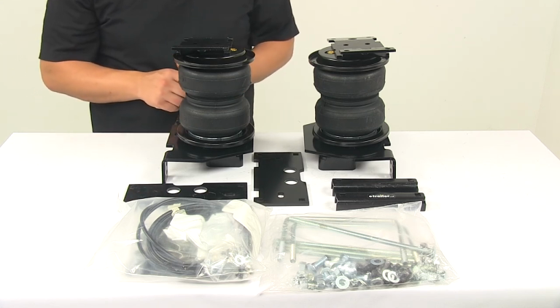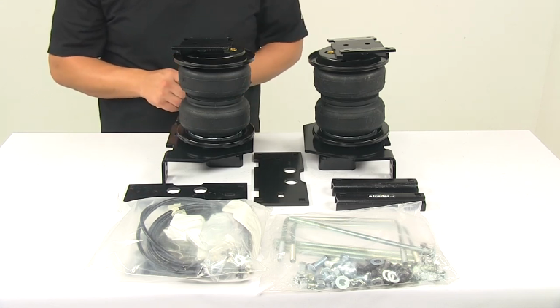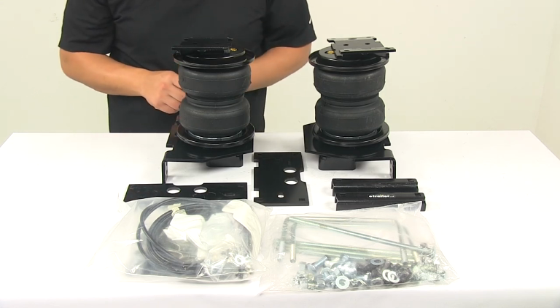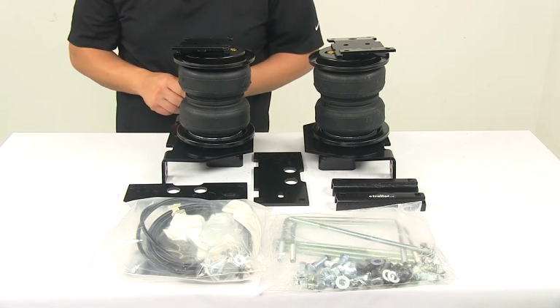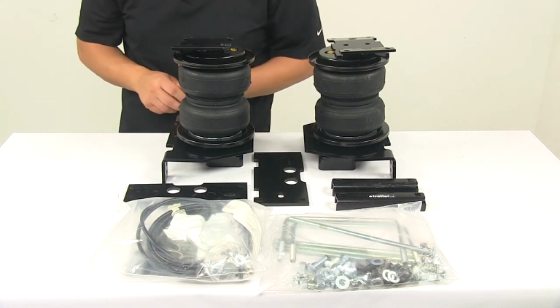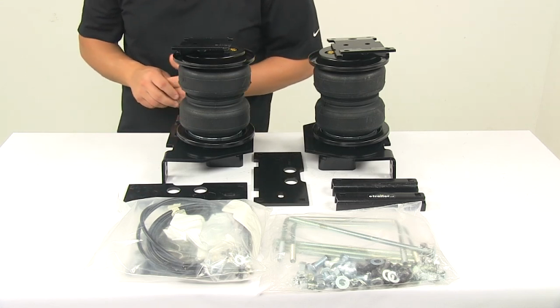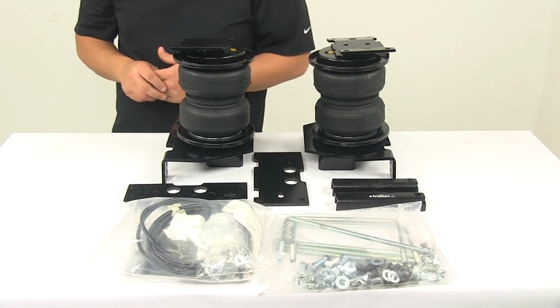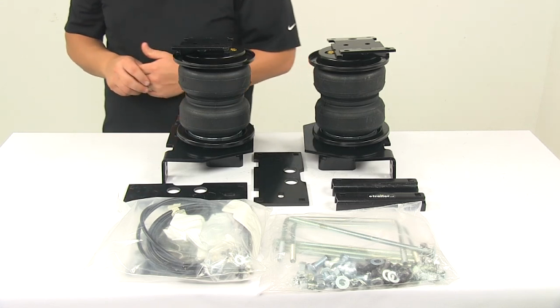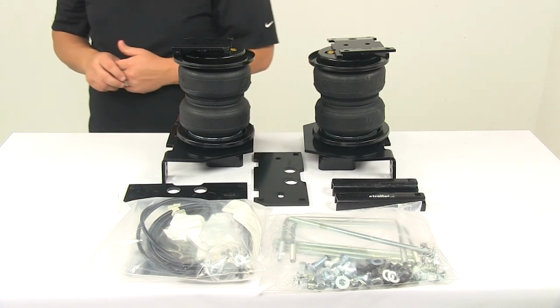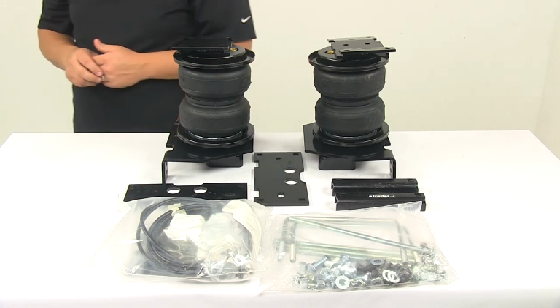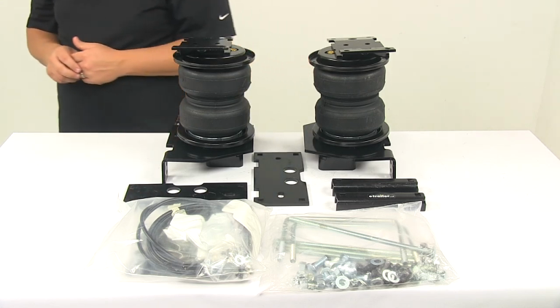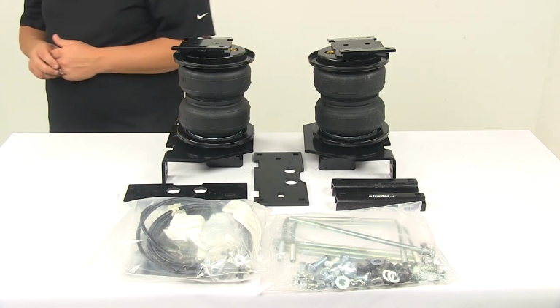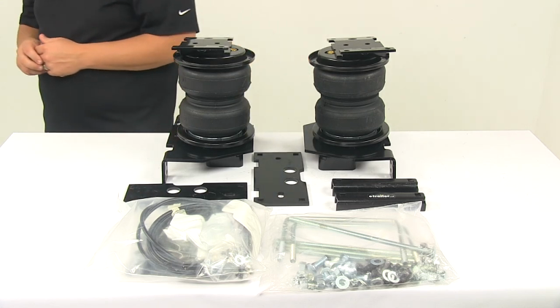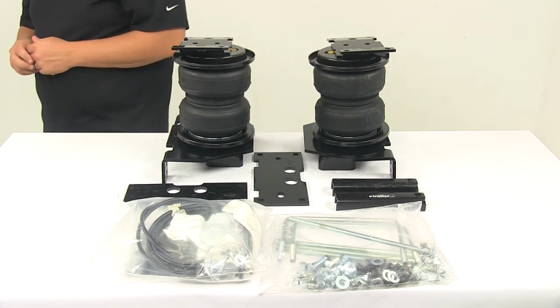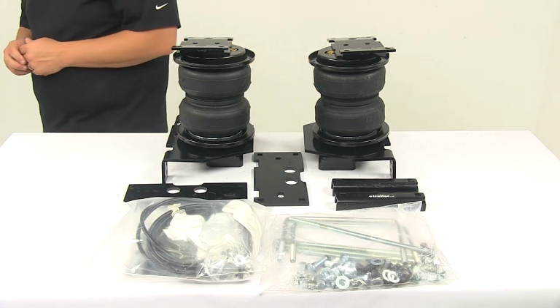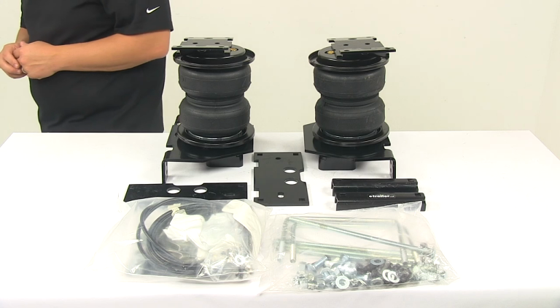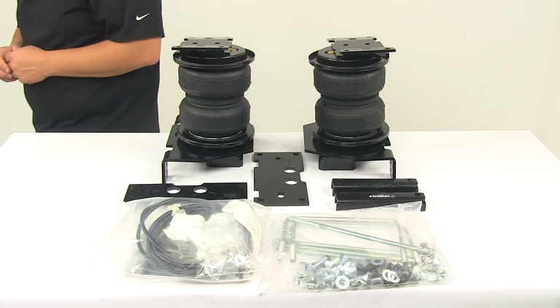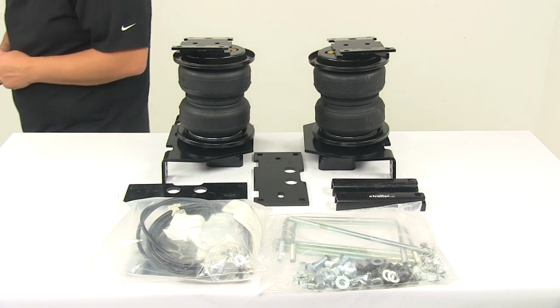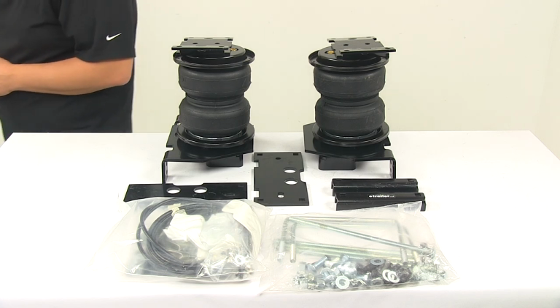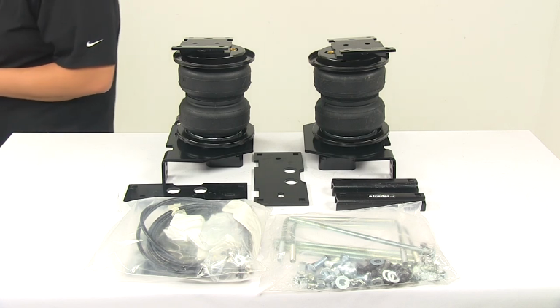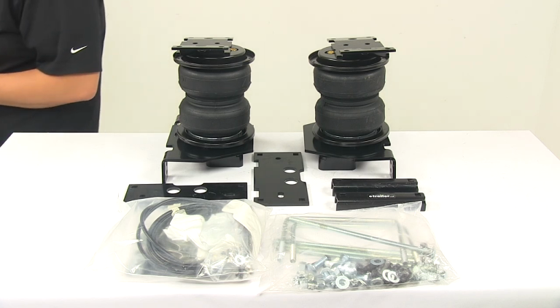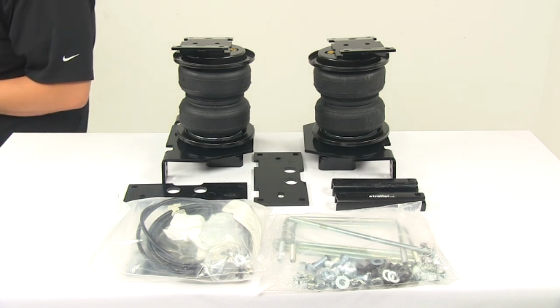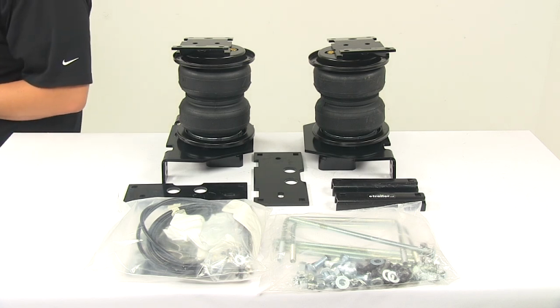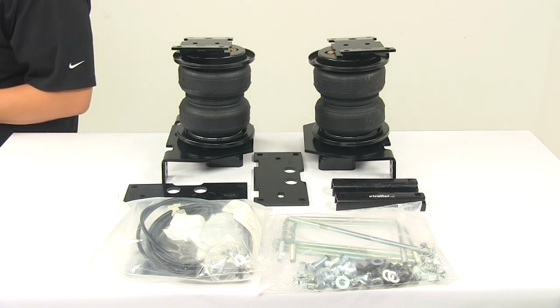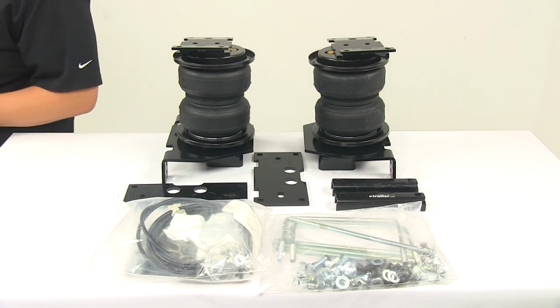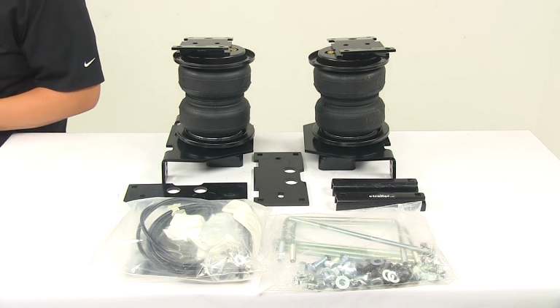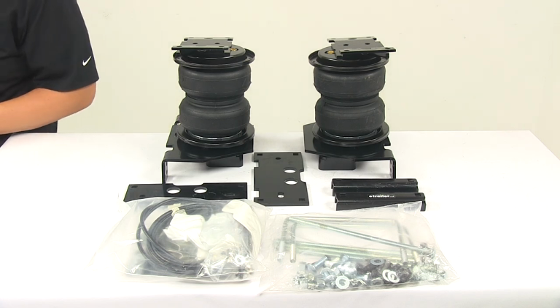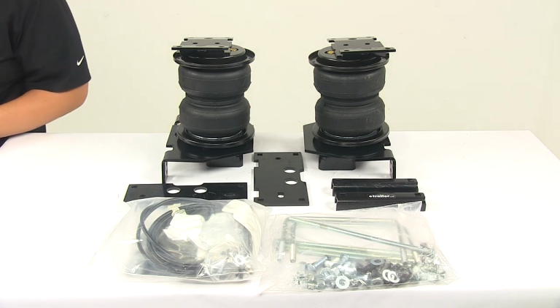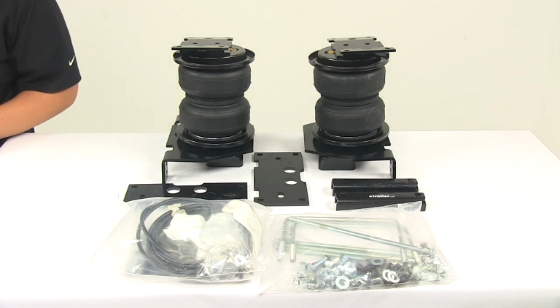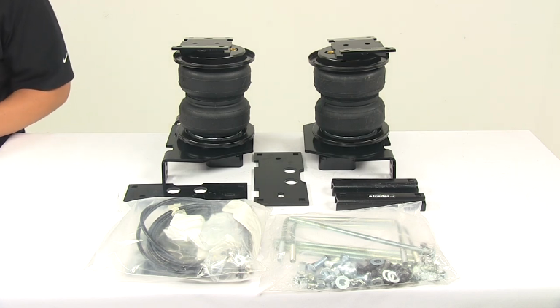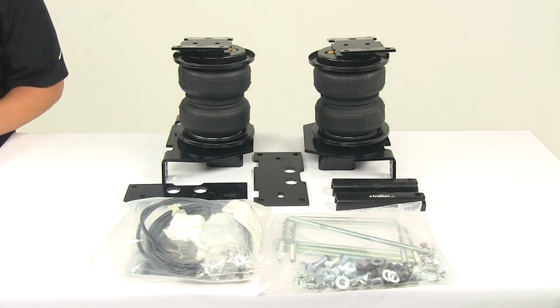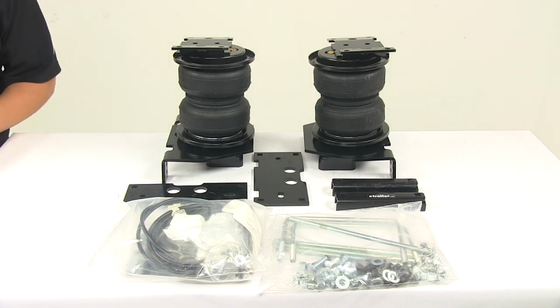That's going to do it for today's look at the Air Lift Load Lifter 5000 Ultimate Air Helper Springs for the rear axle.